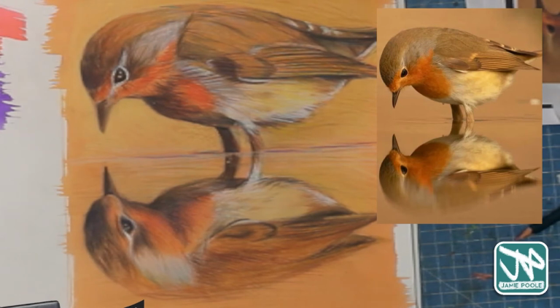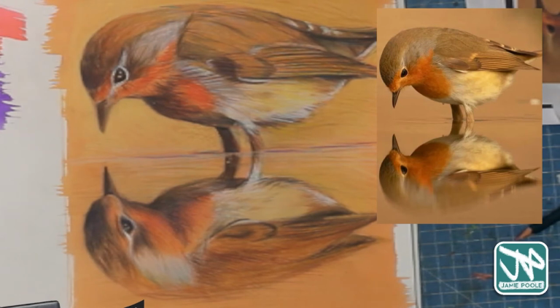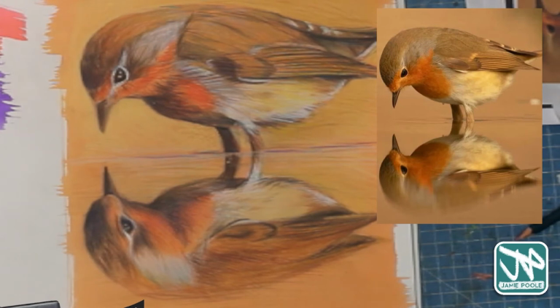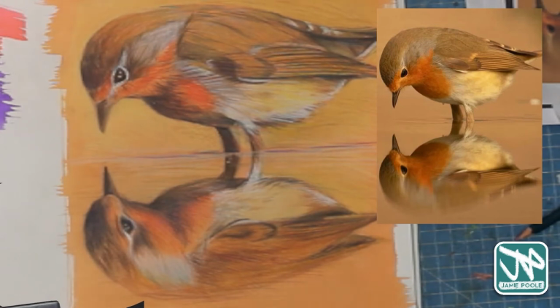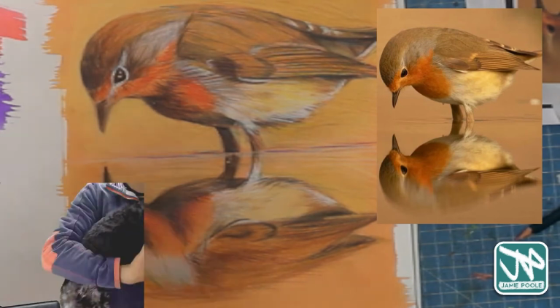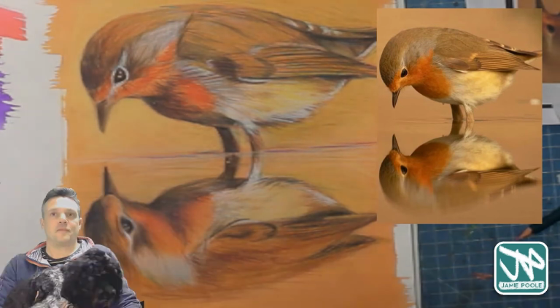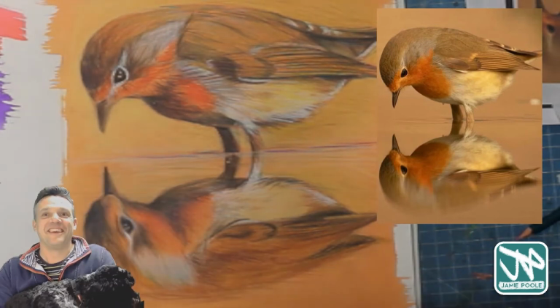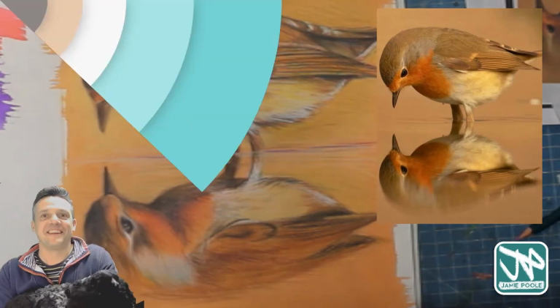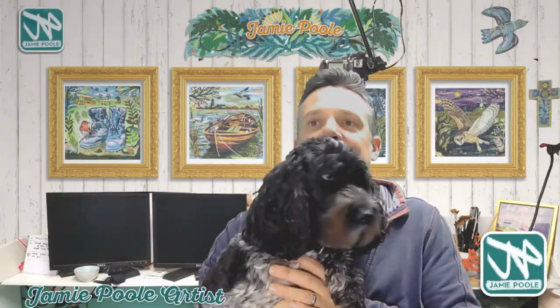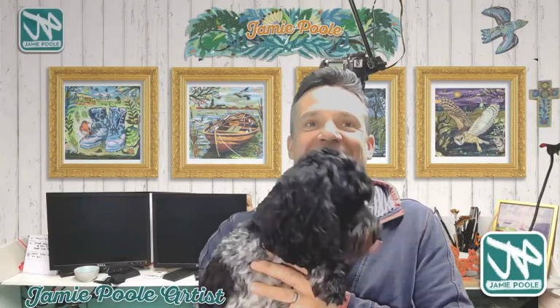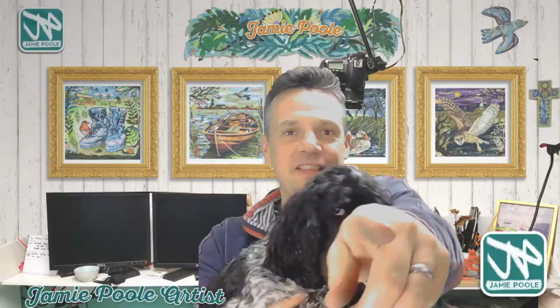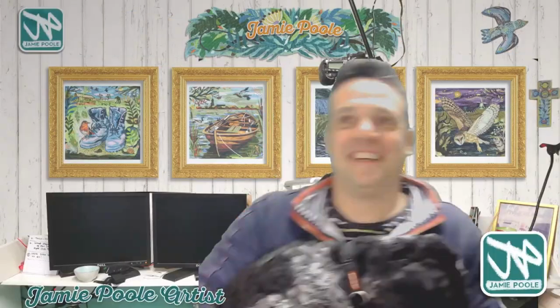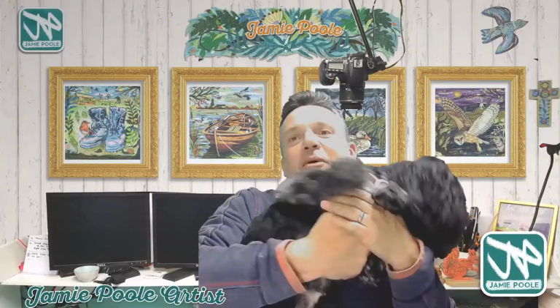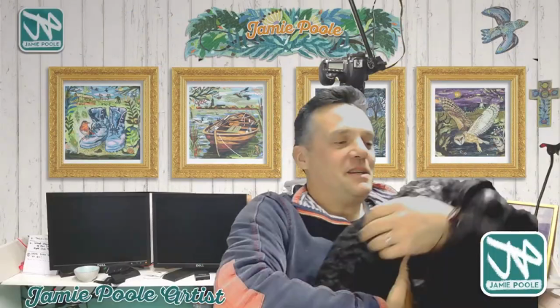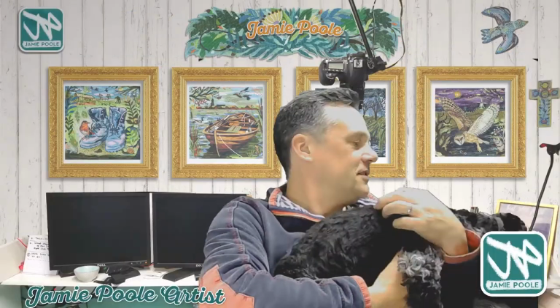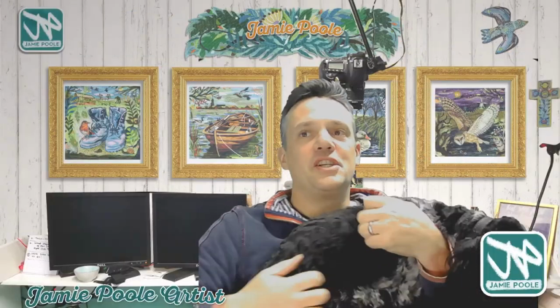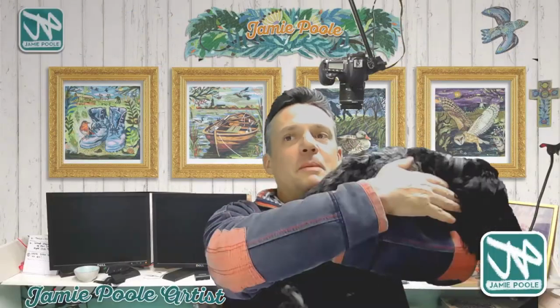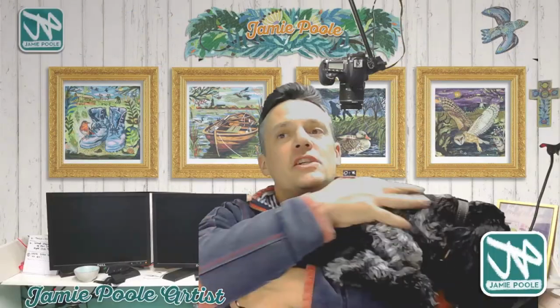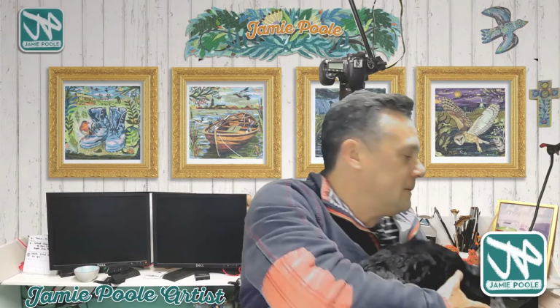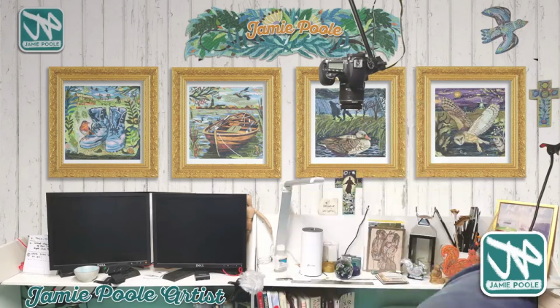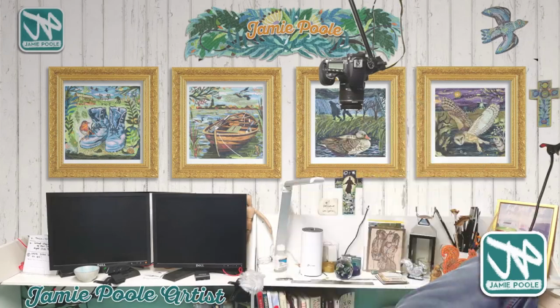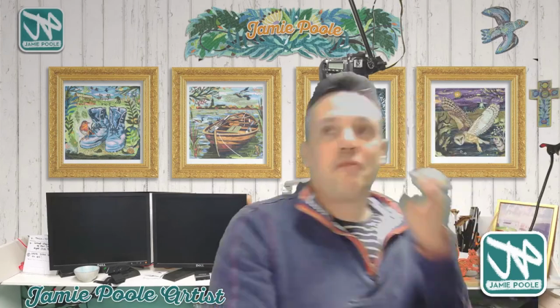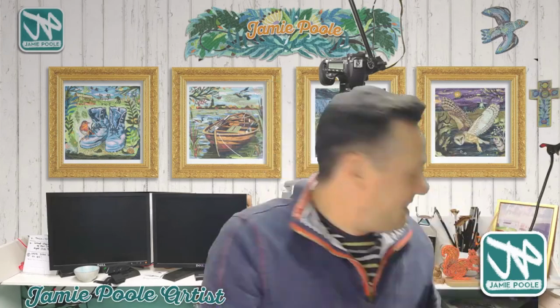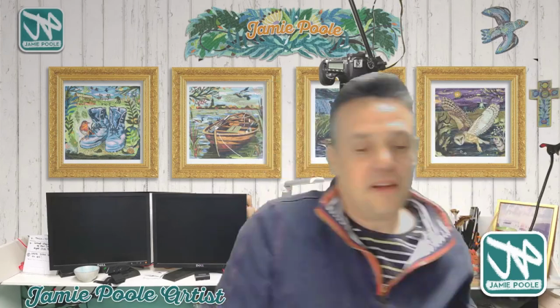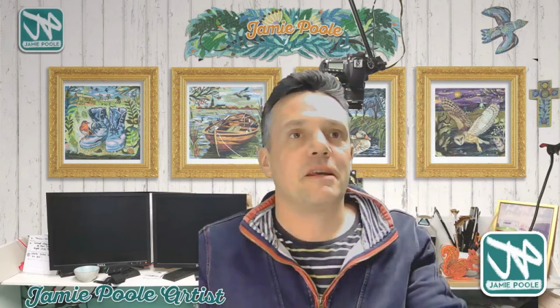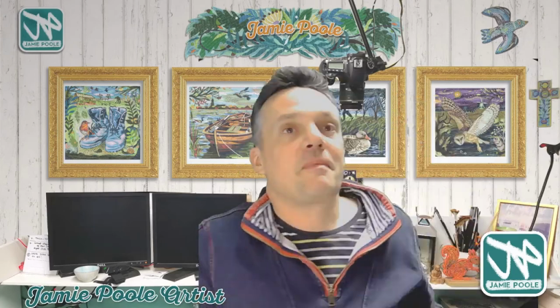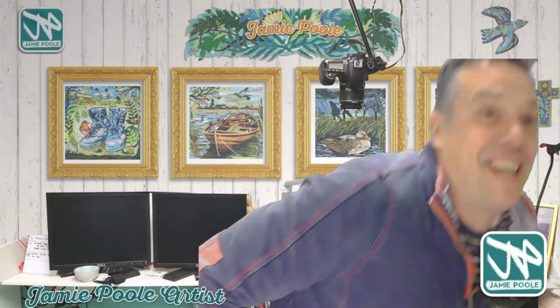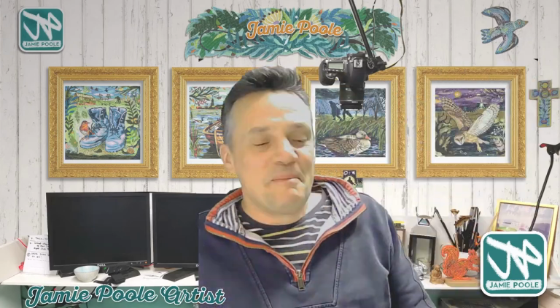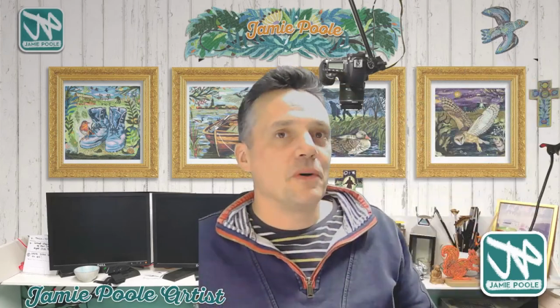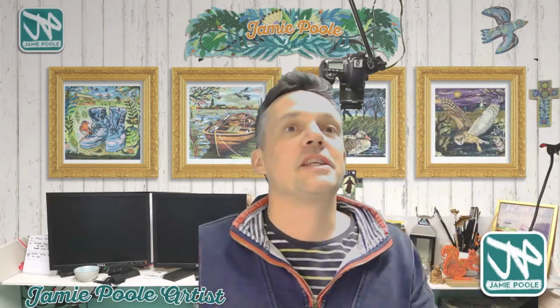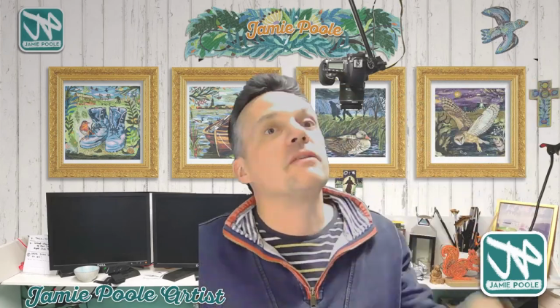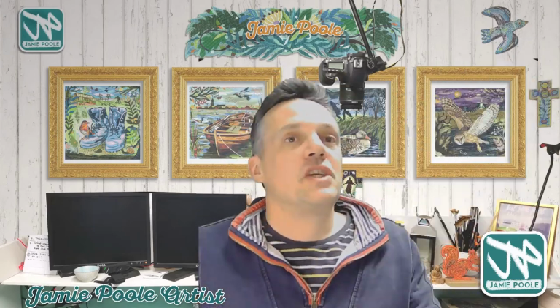To get a little bit more of a highlight in the eyes, I added just a couple of dots of a gel pen.